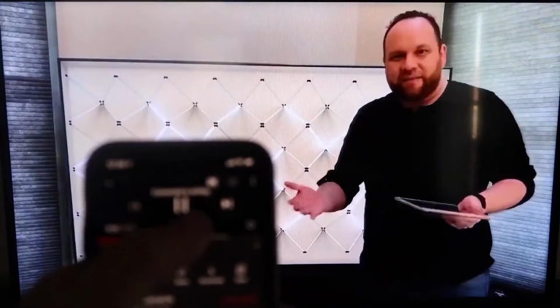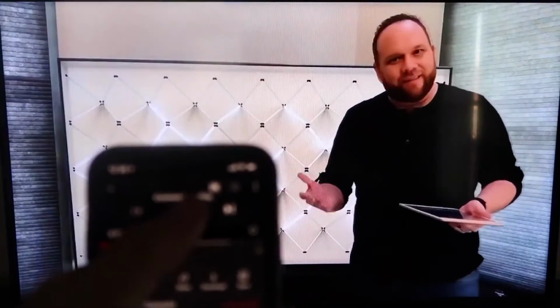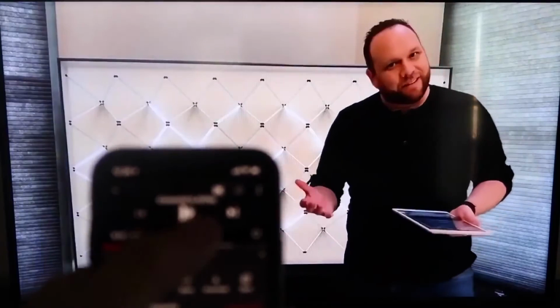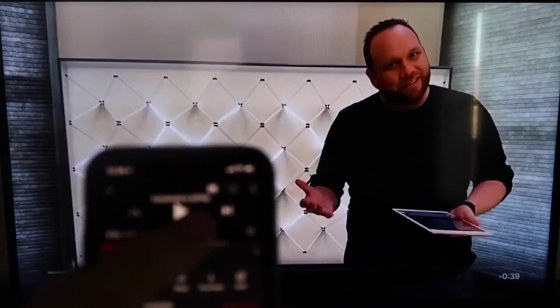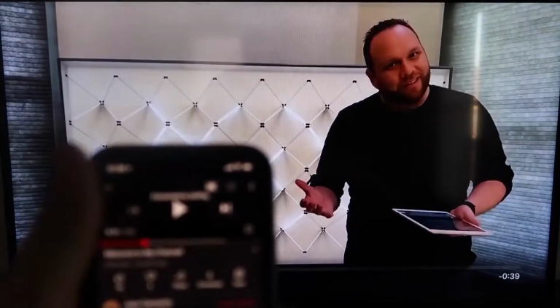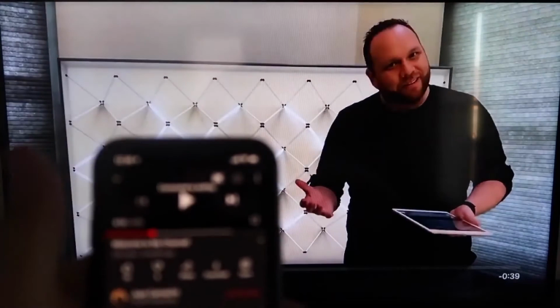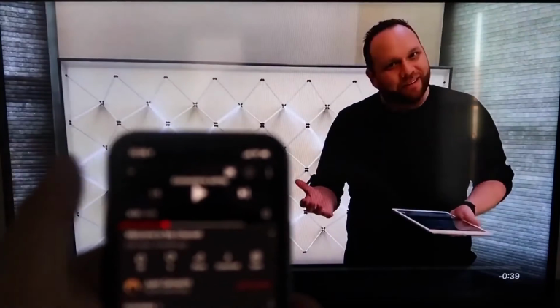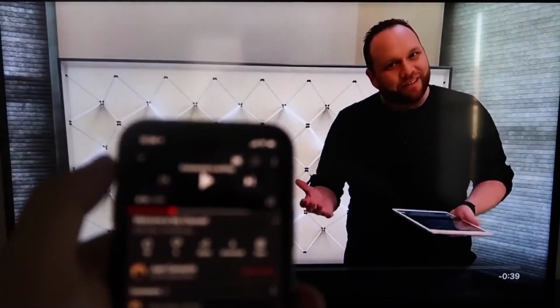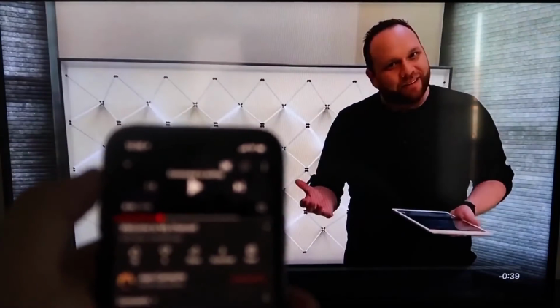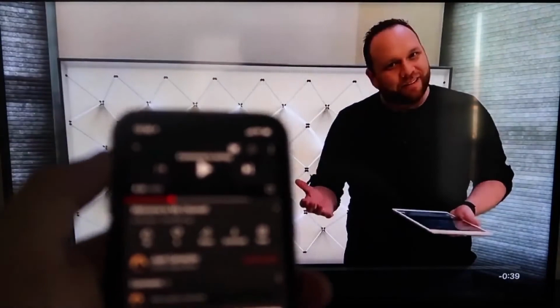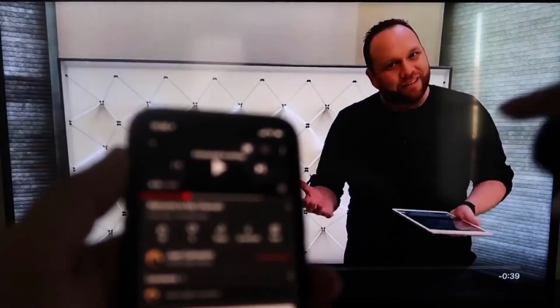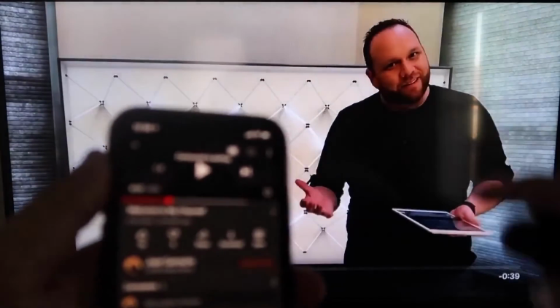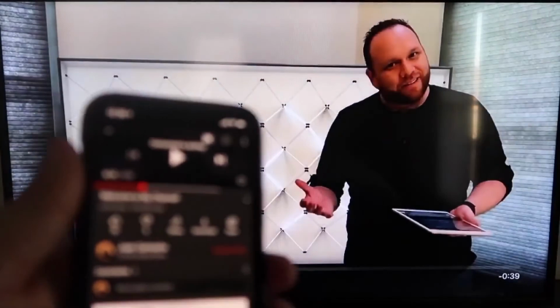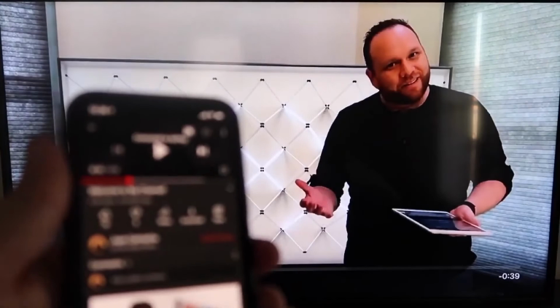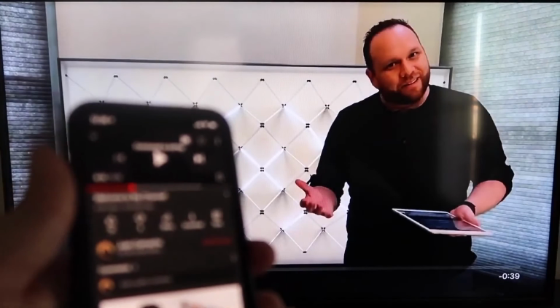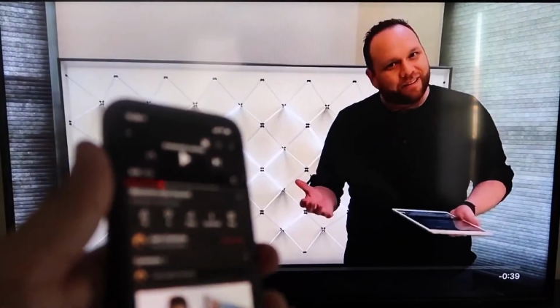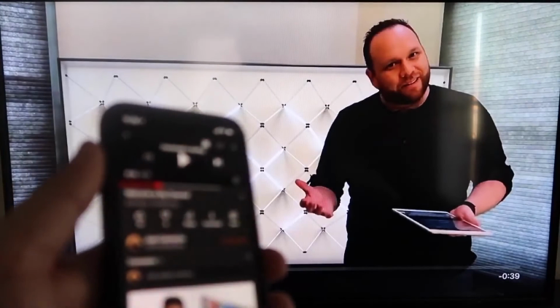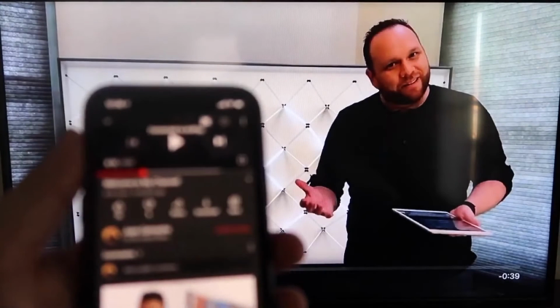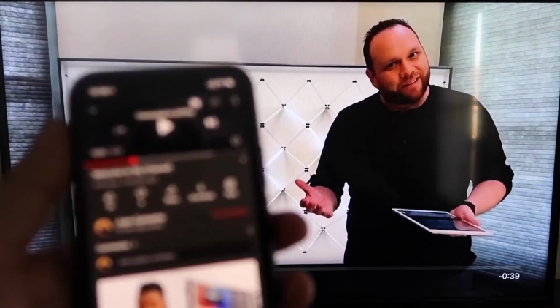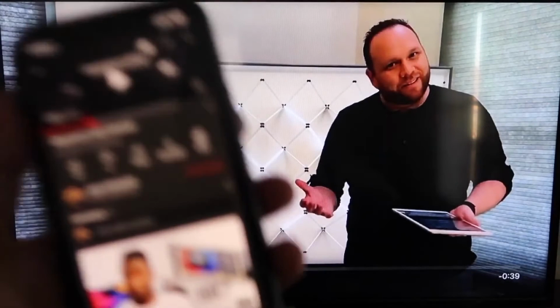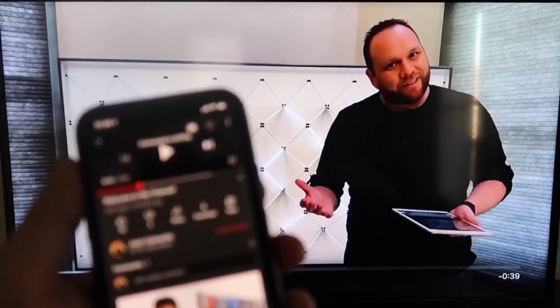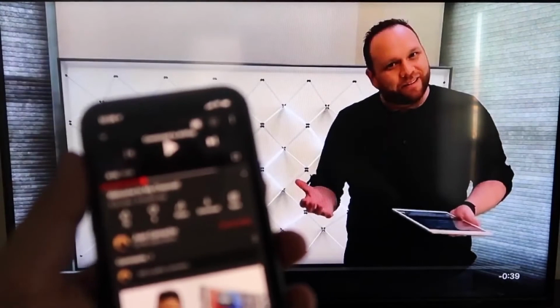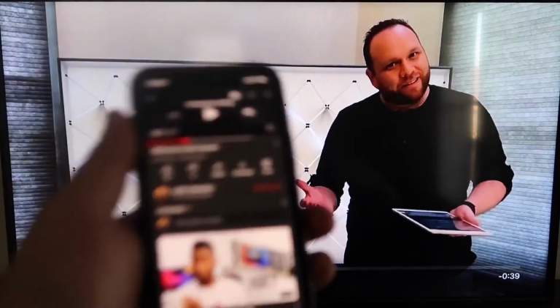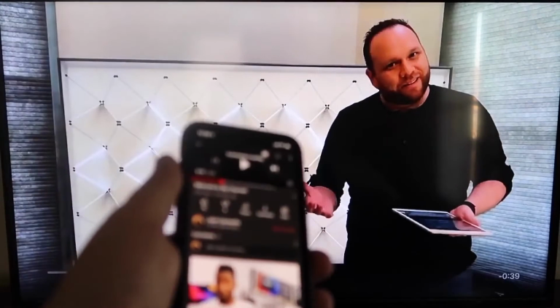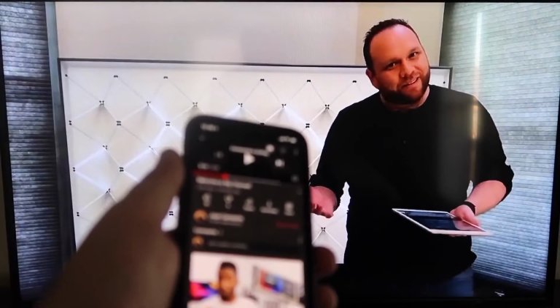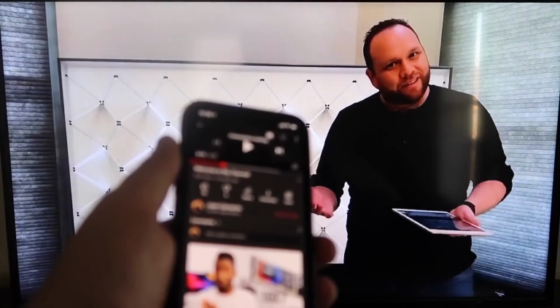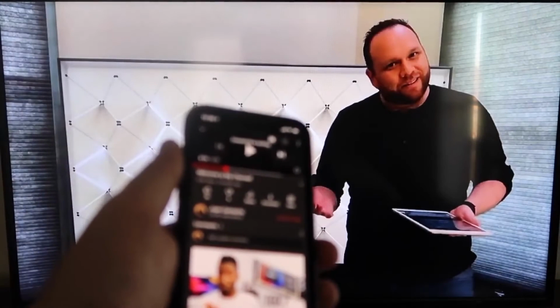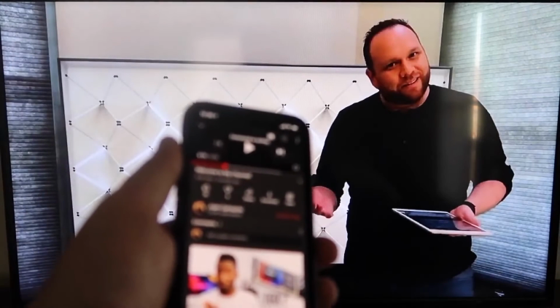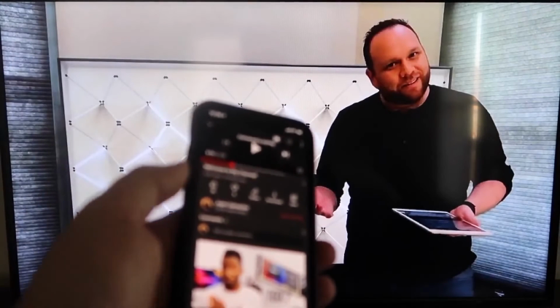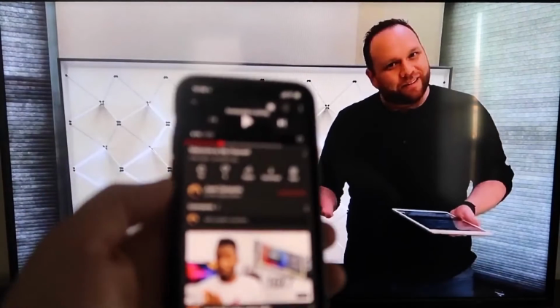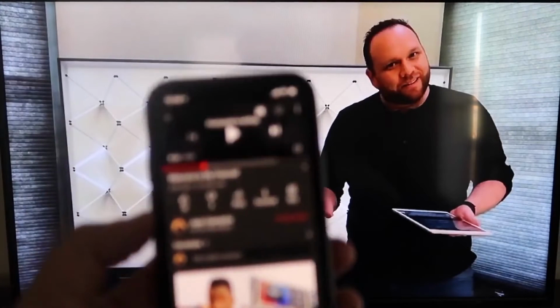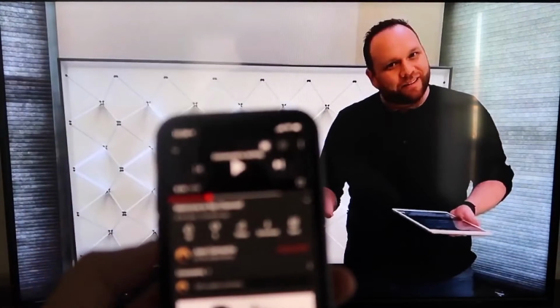As you can see, it works — your phone content is fully mirrored onto your TV. I love Apple AirPlay.